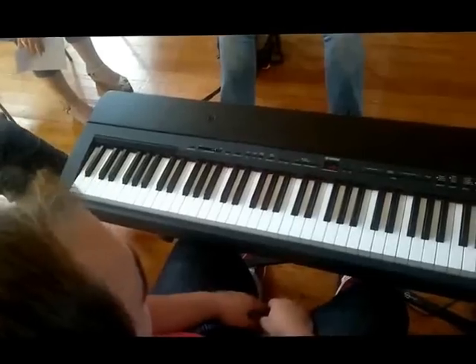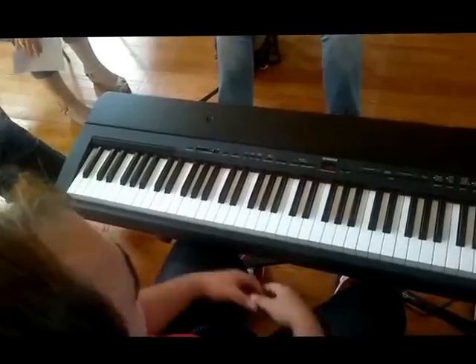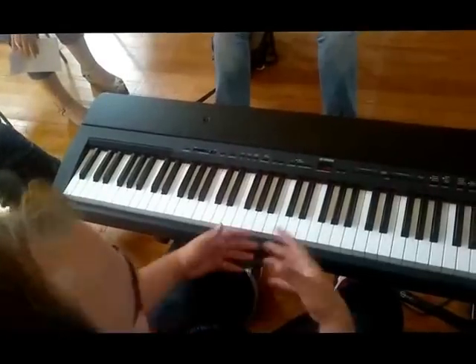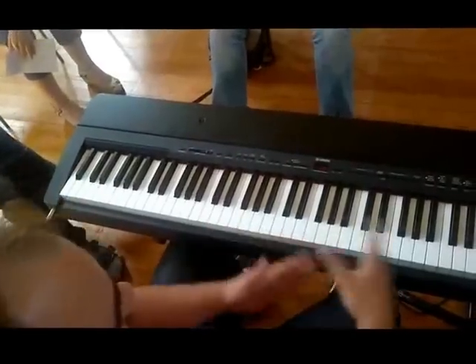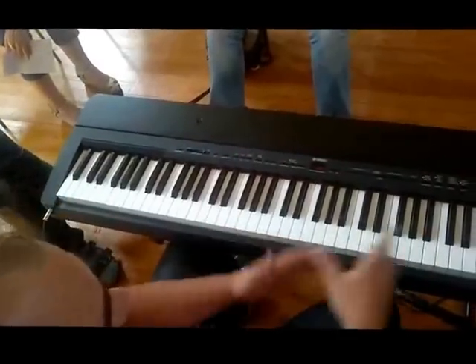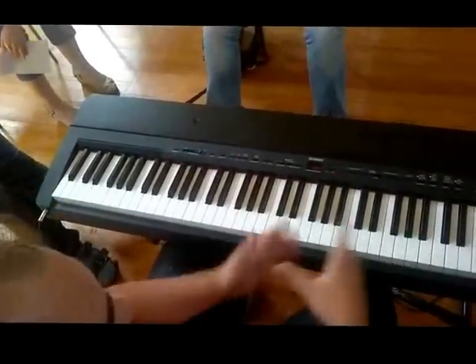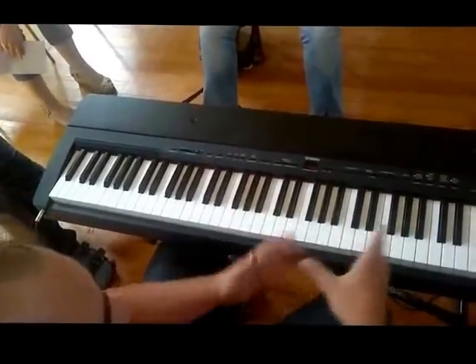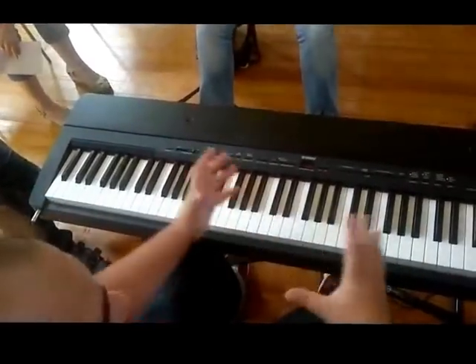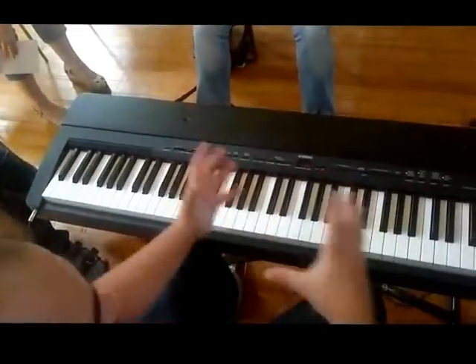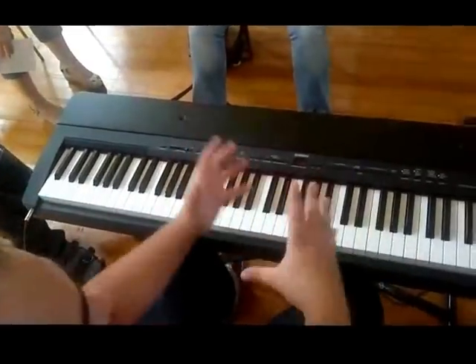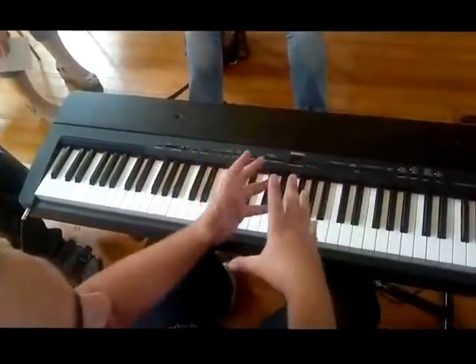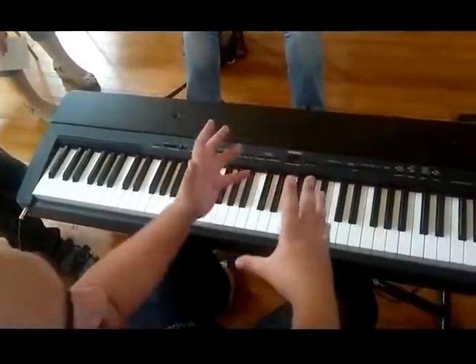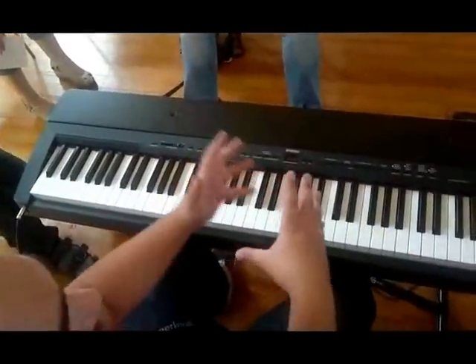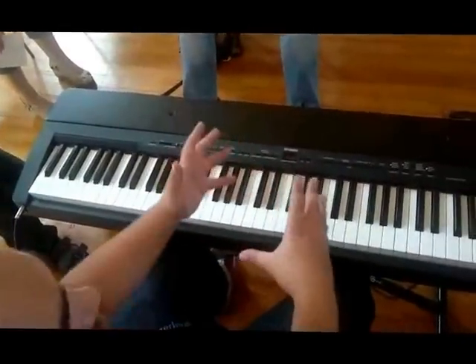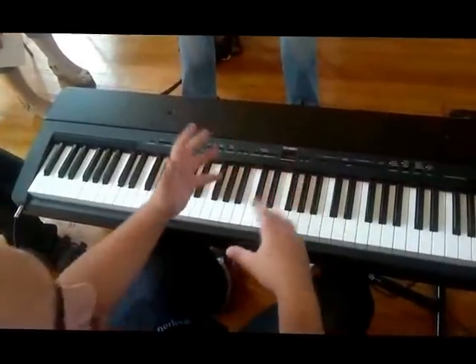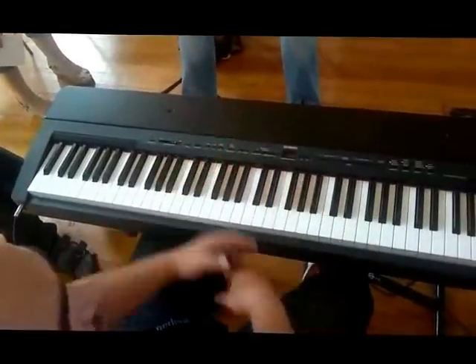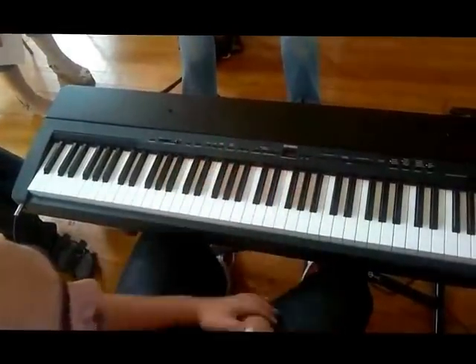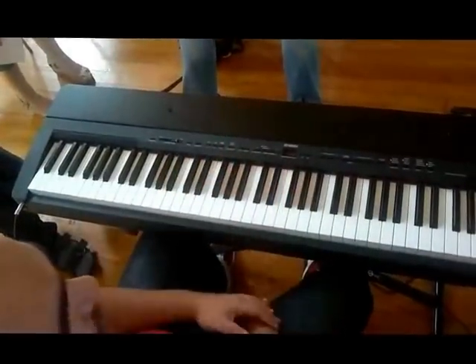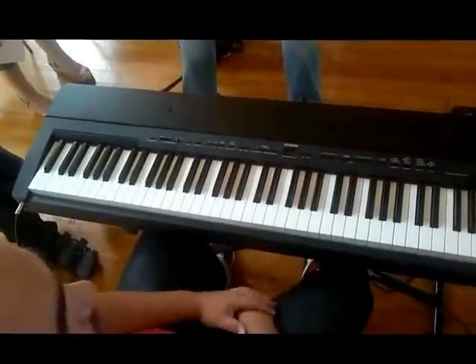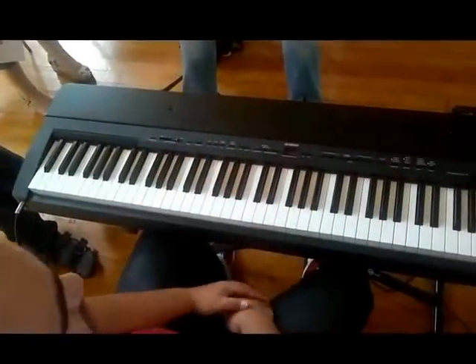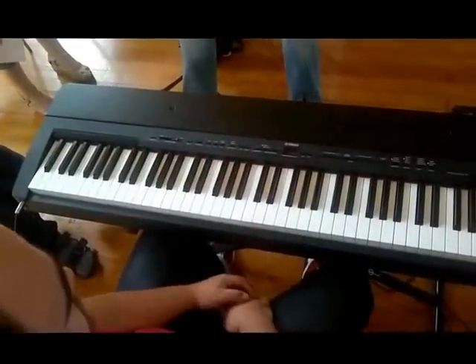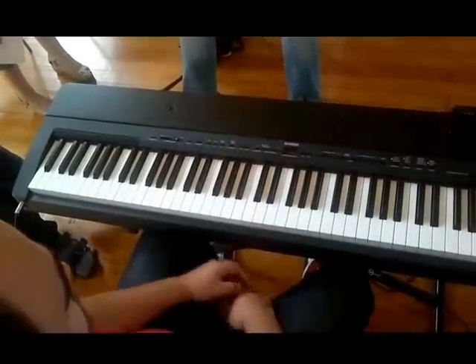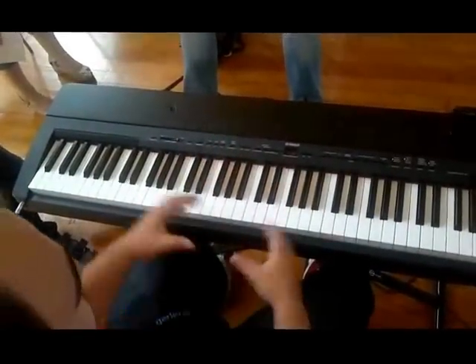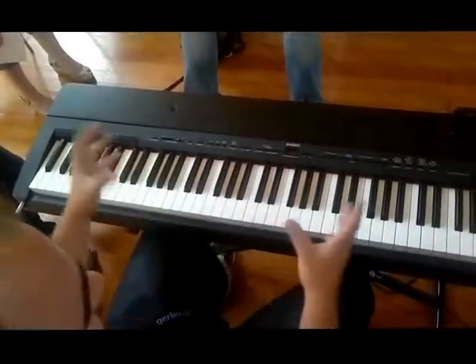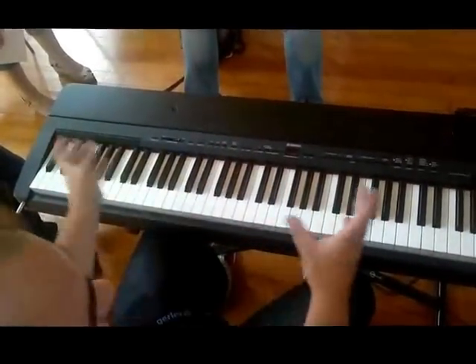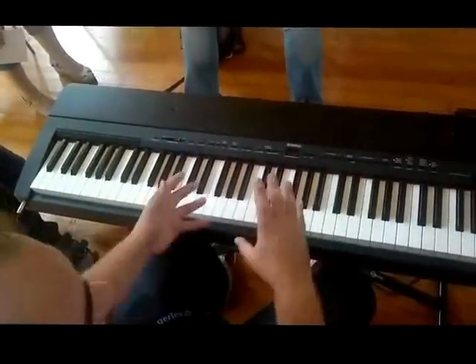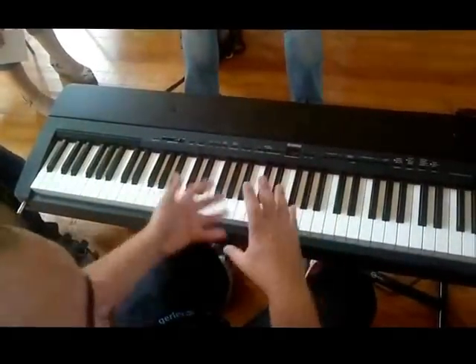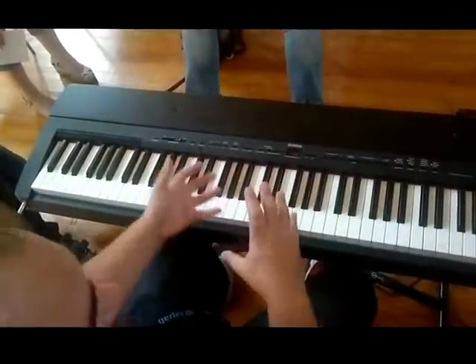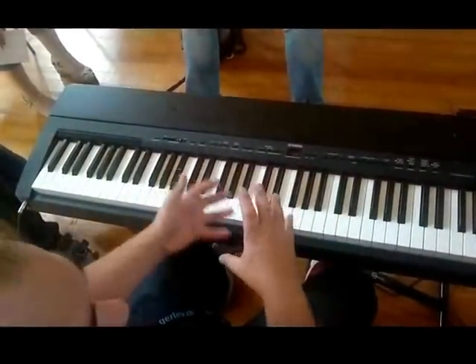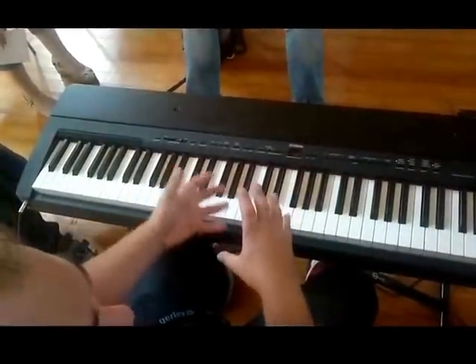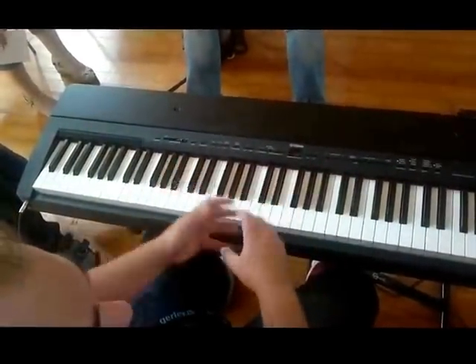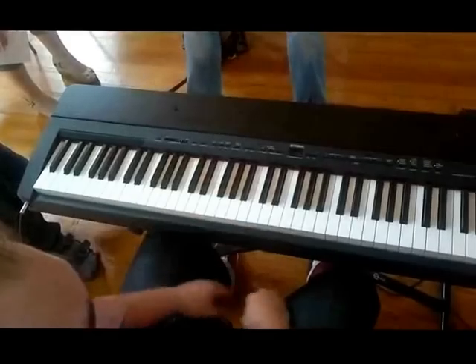We're just practicing those together as pairs, to learn that they fit together.